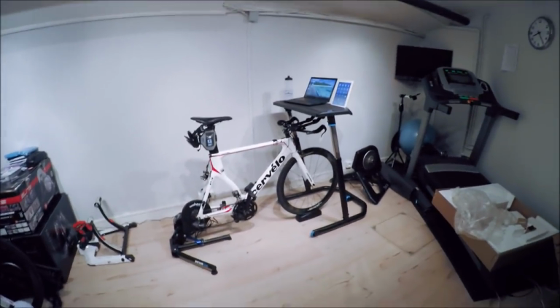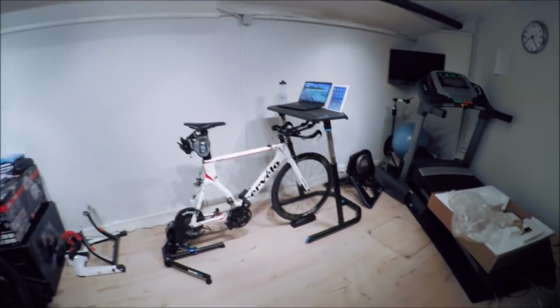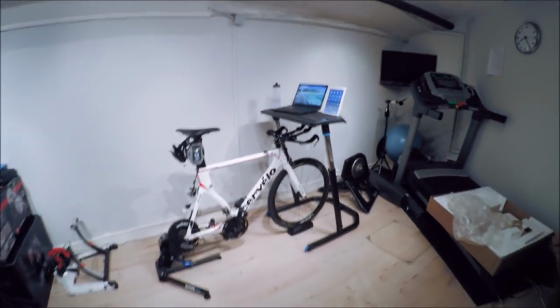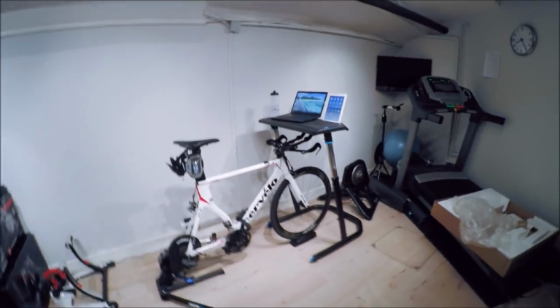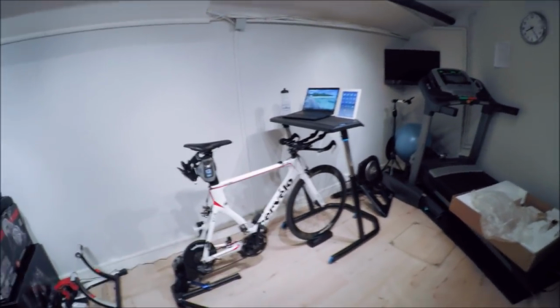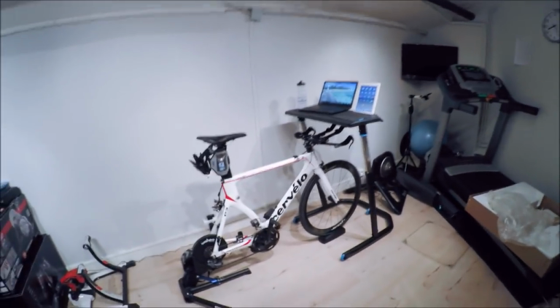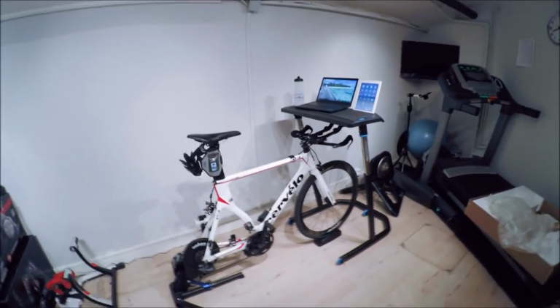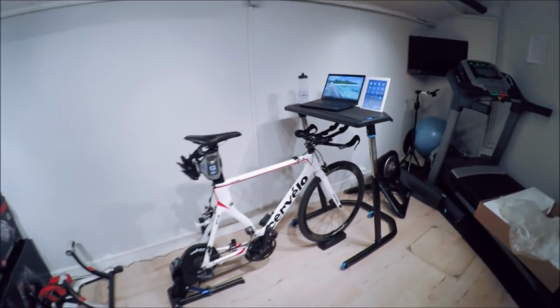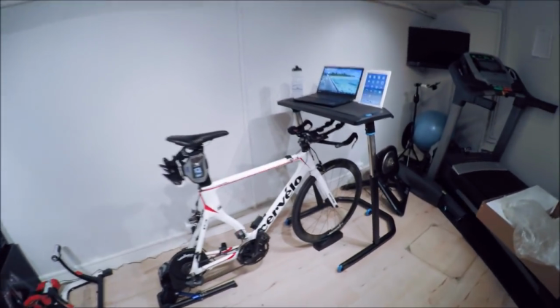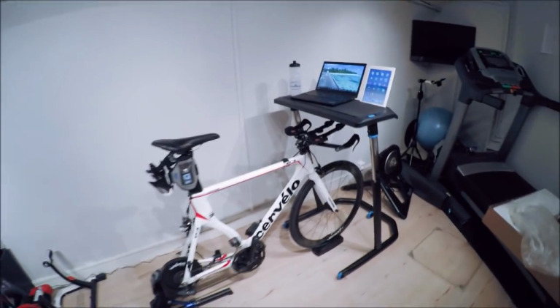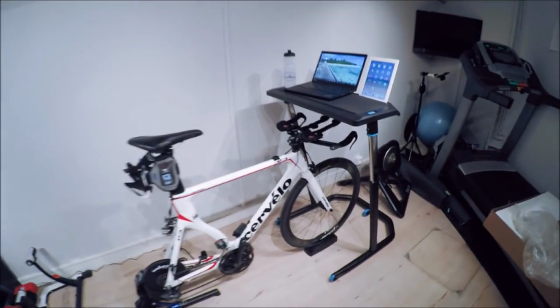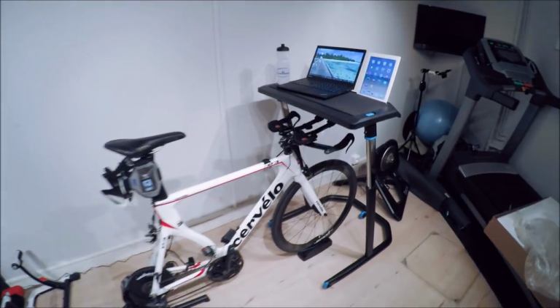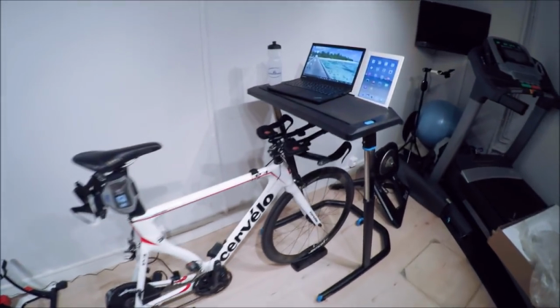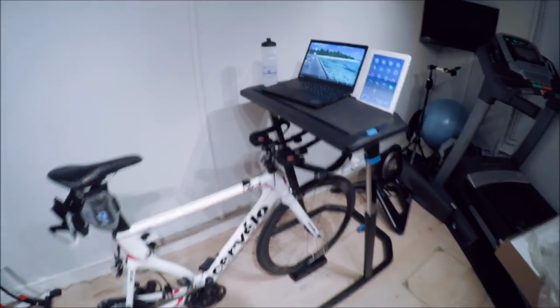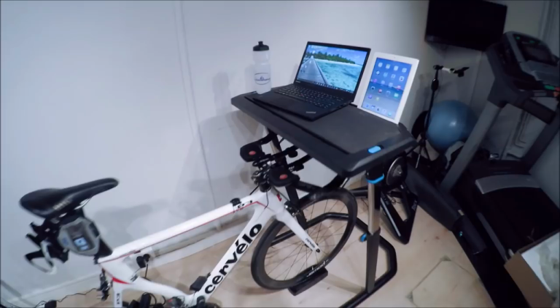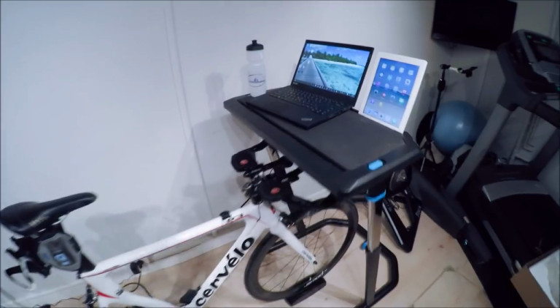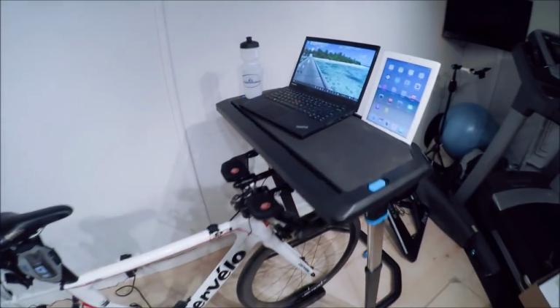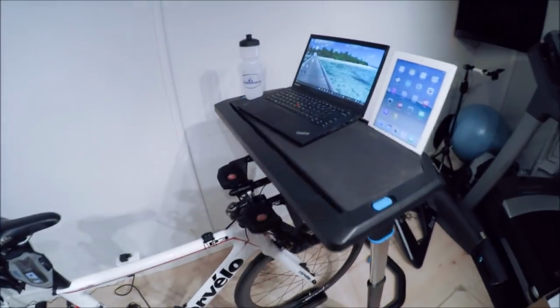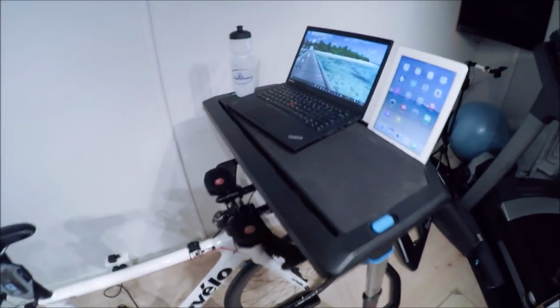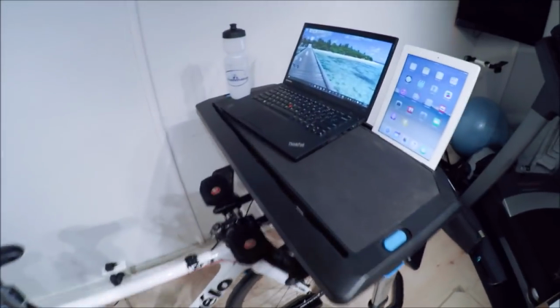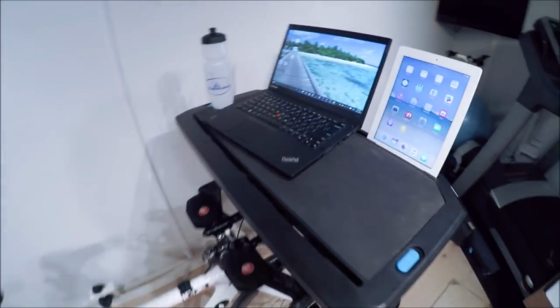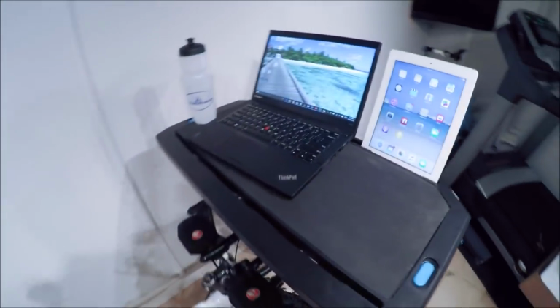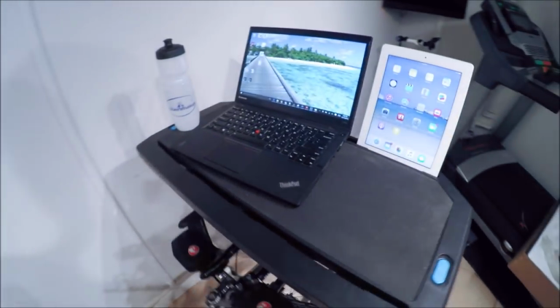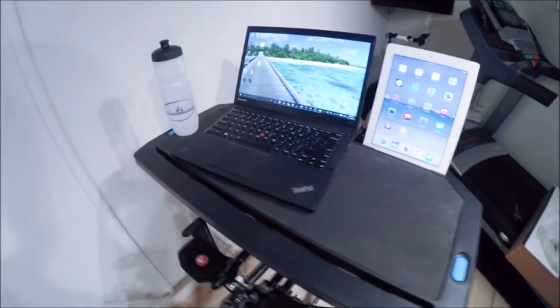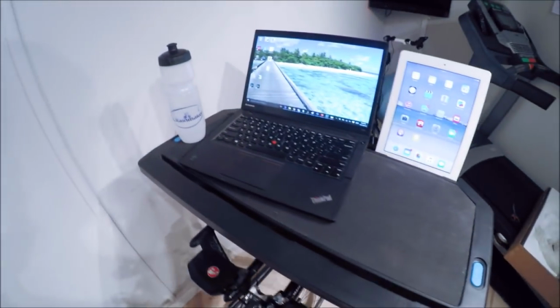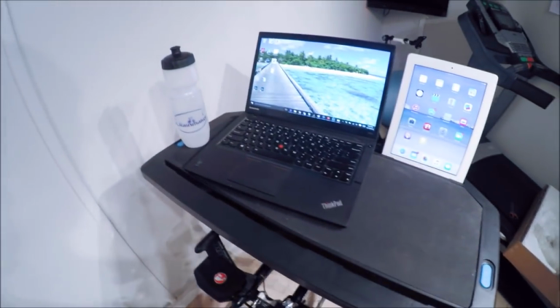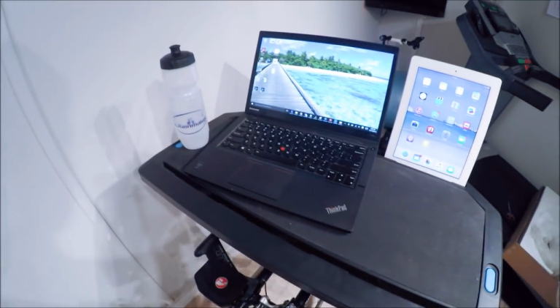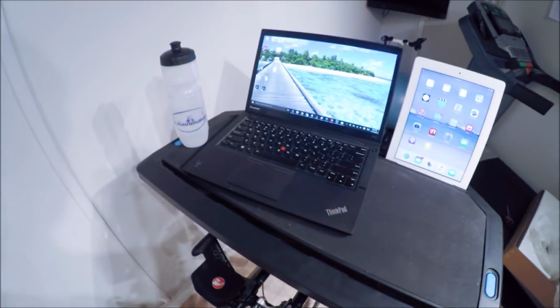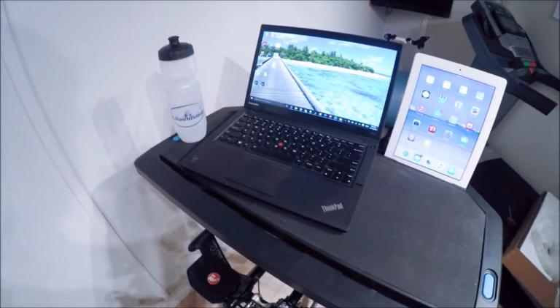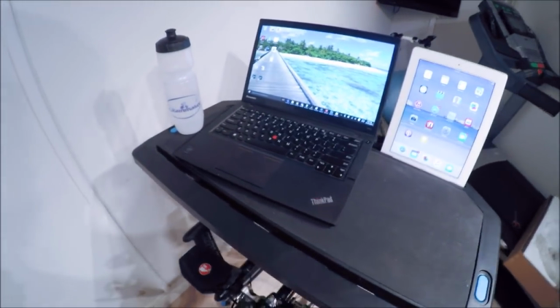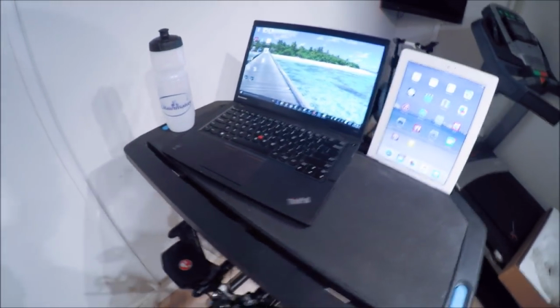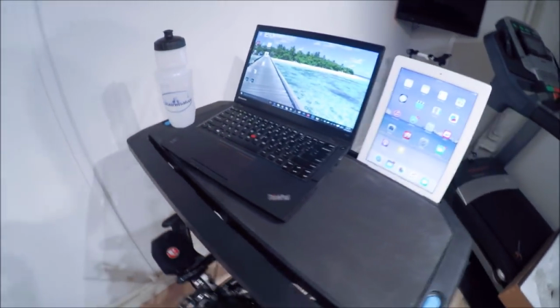Okay, now that we've got it all set up, let's take a closer look. You can see the top has a non-slip surface there, so it keeps things nice and sticky.